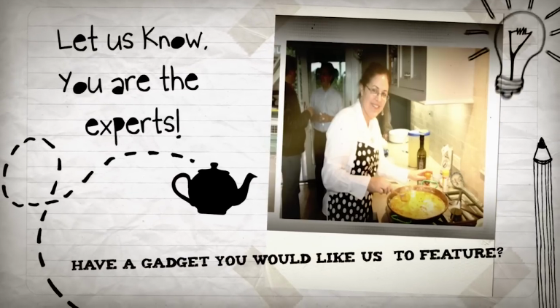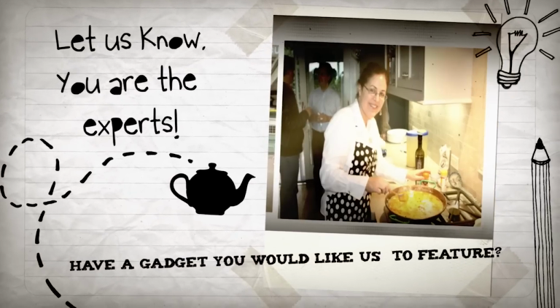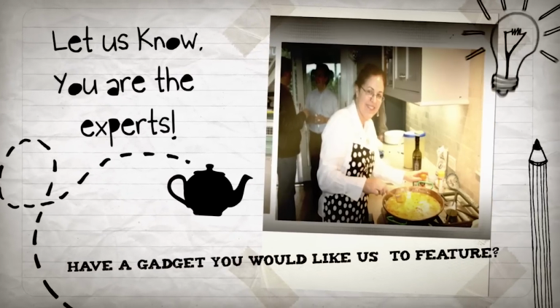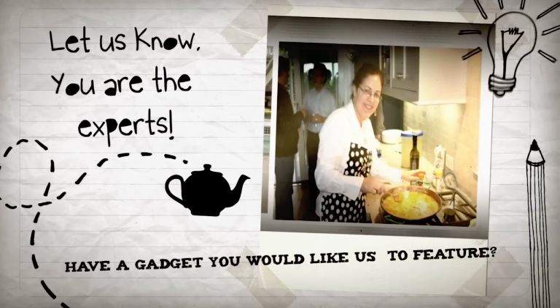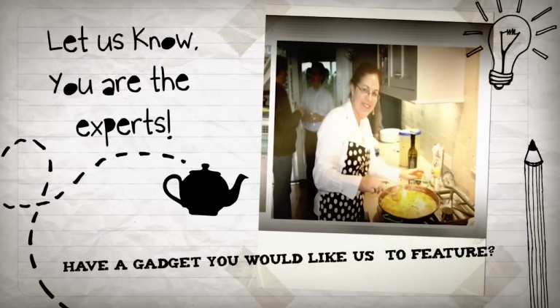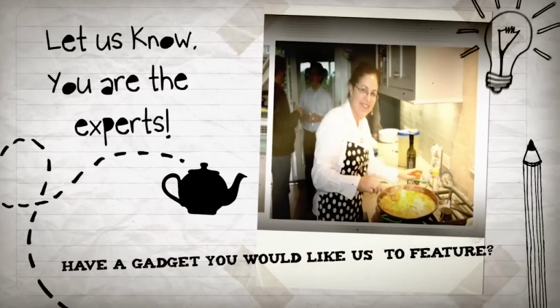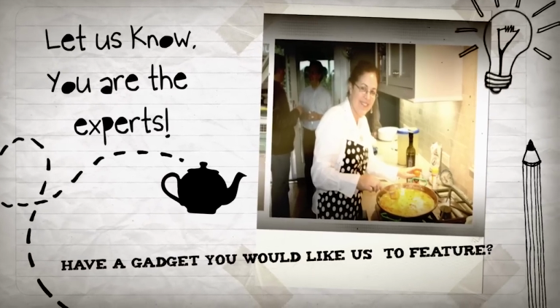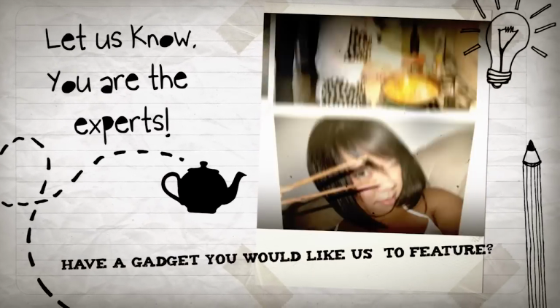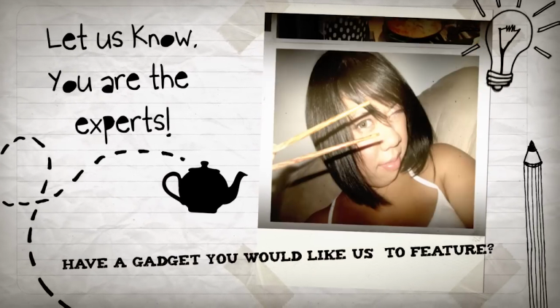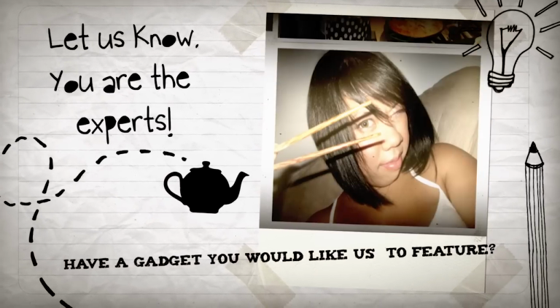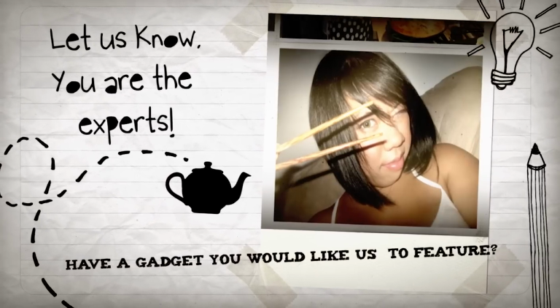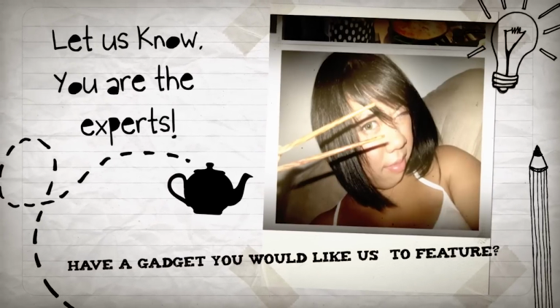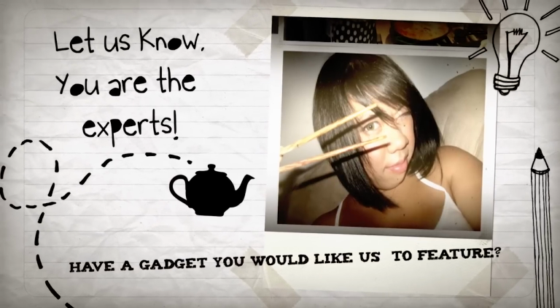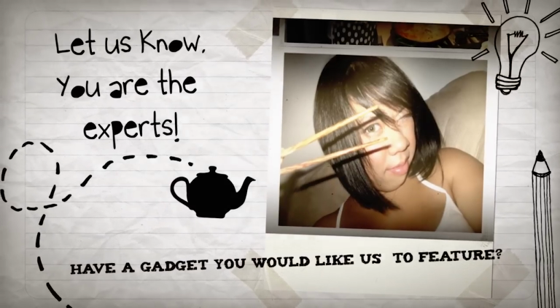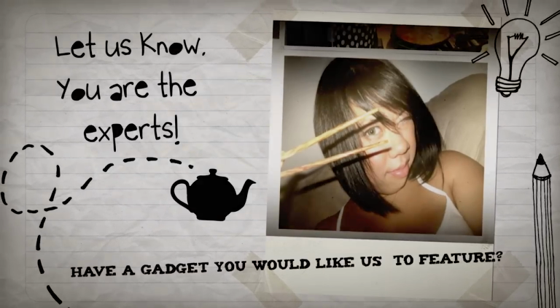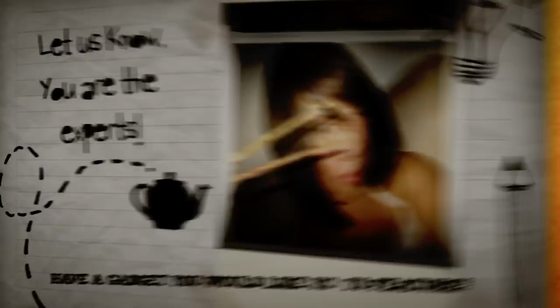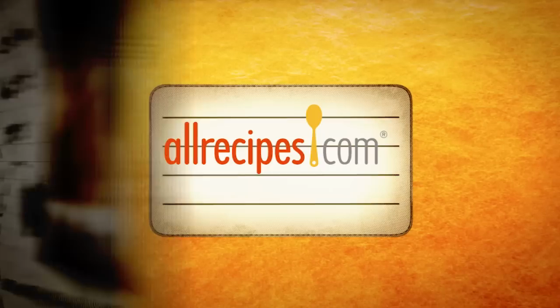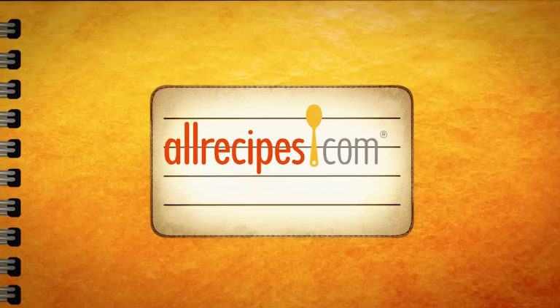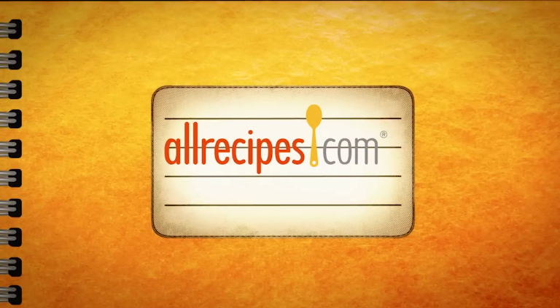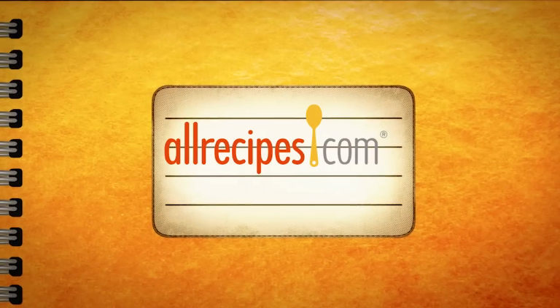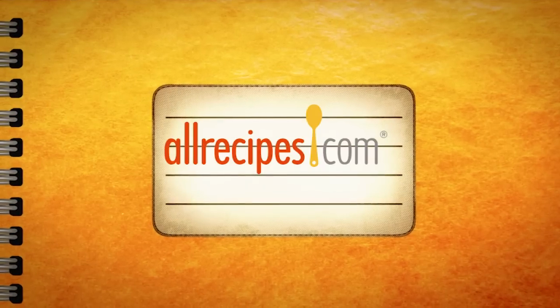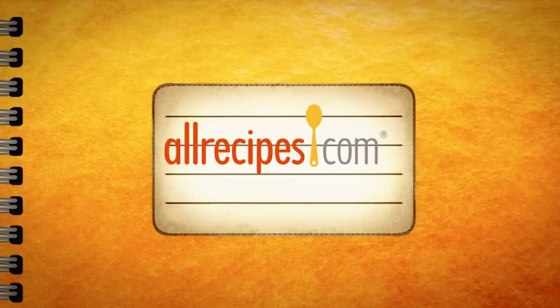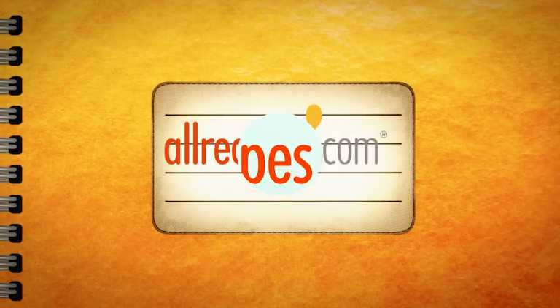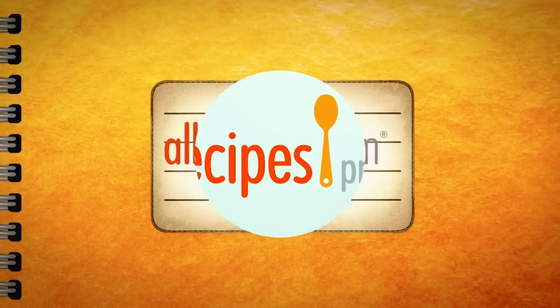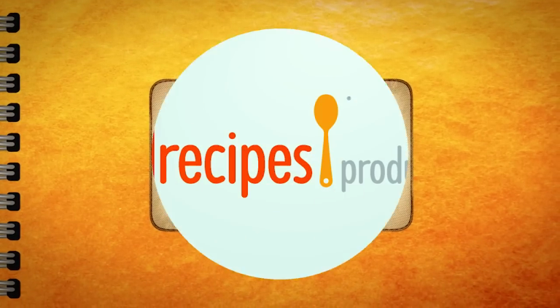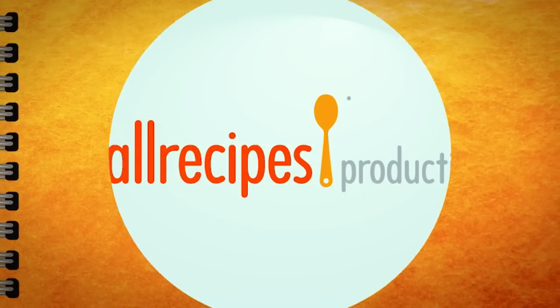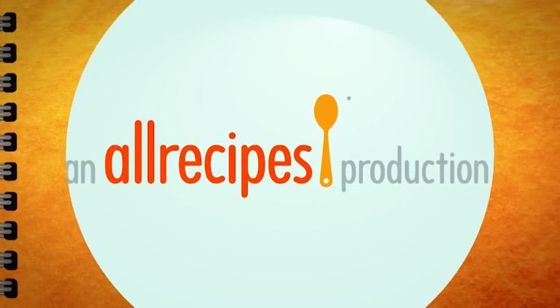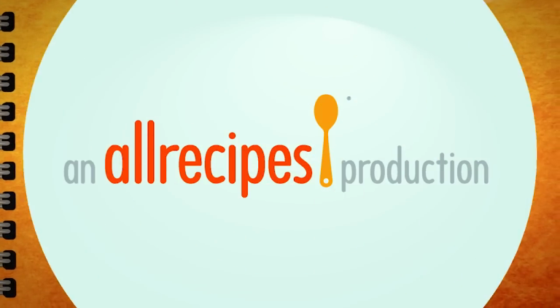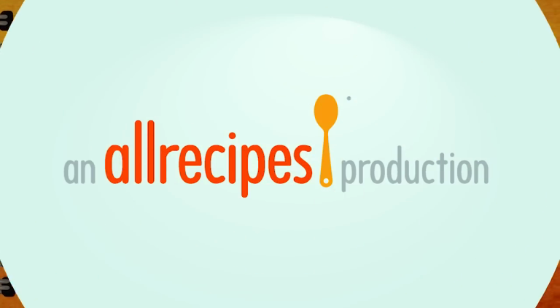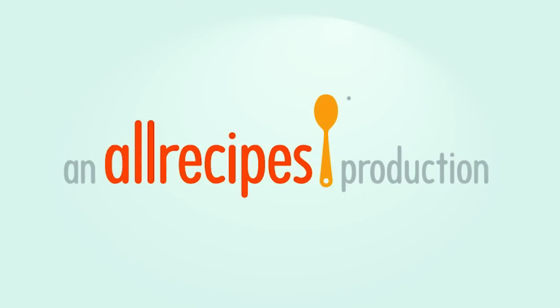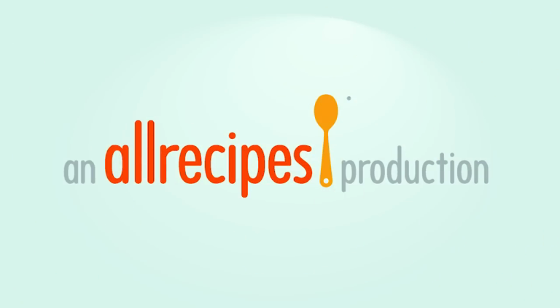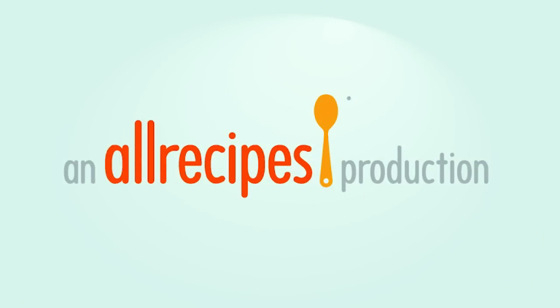Have a kitchen gadget you want to share with the Allrecipes community? Let us know — you're the experts.